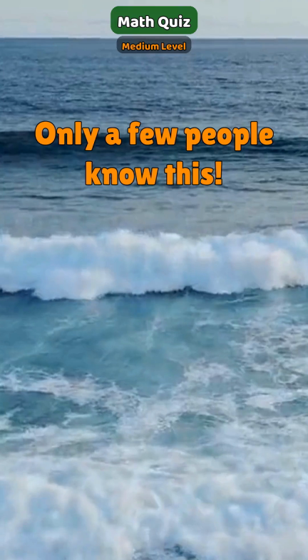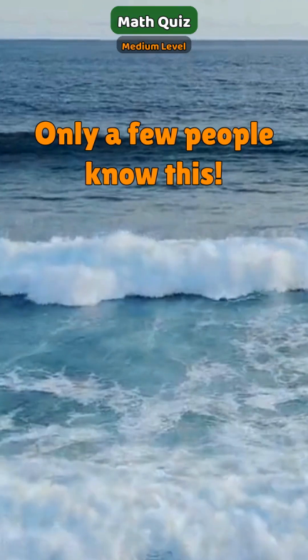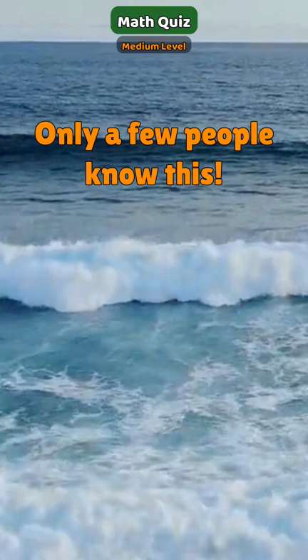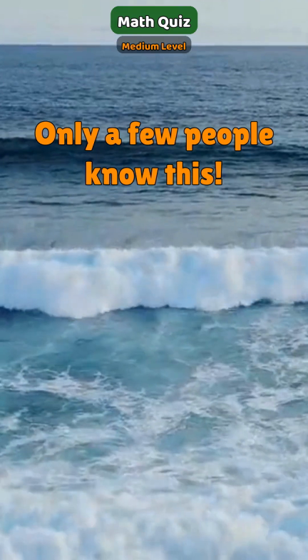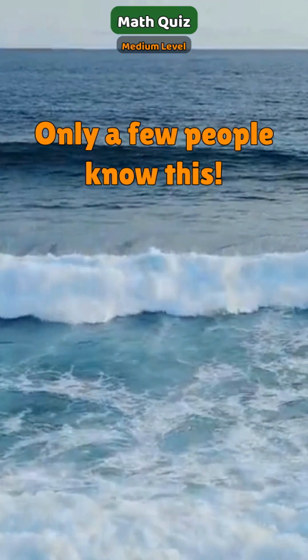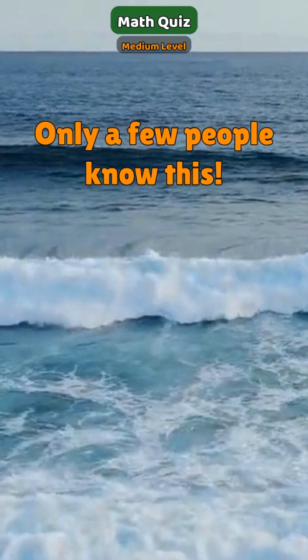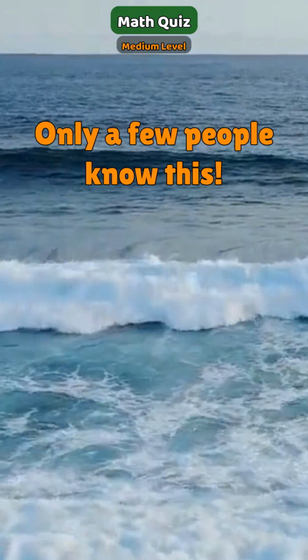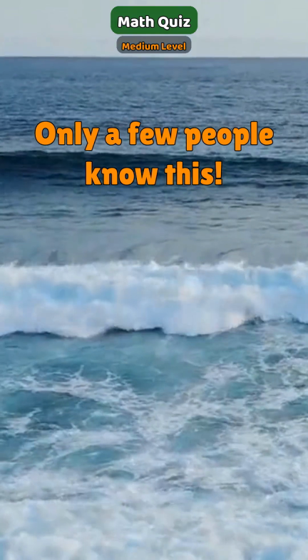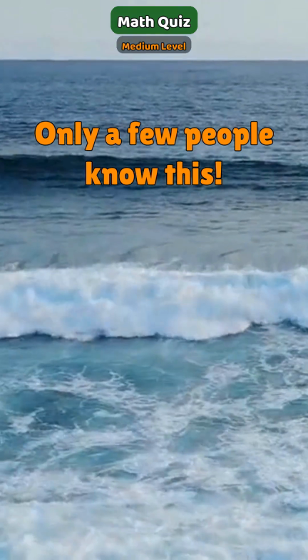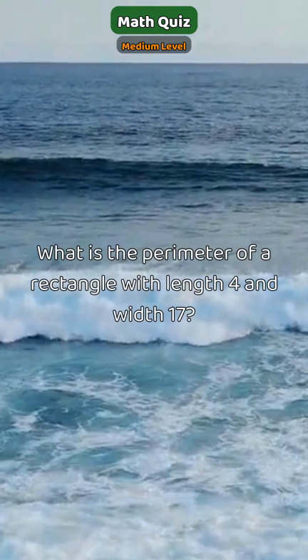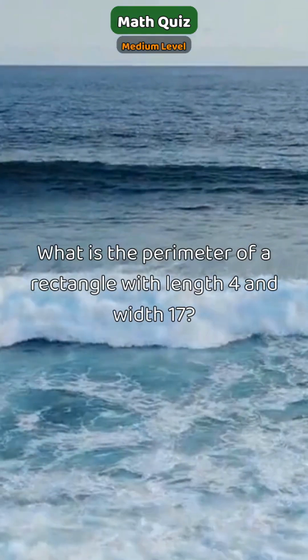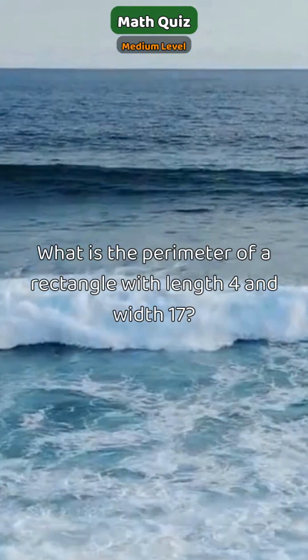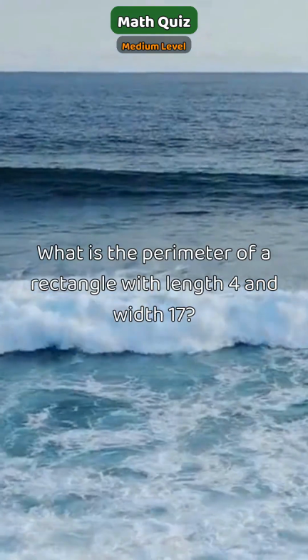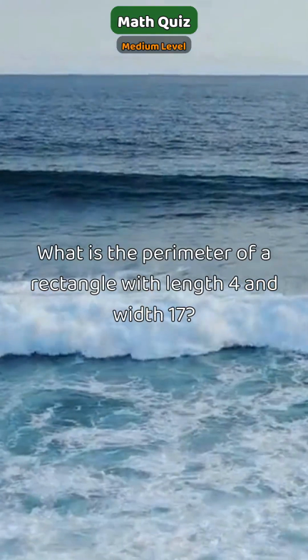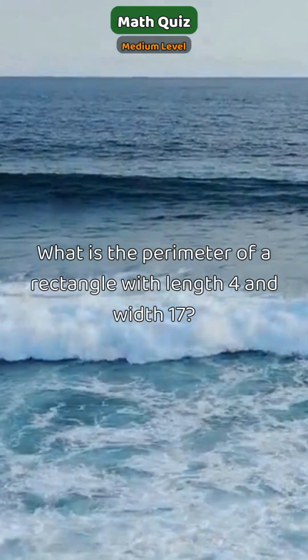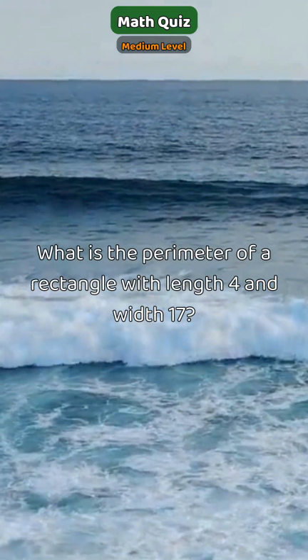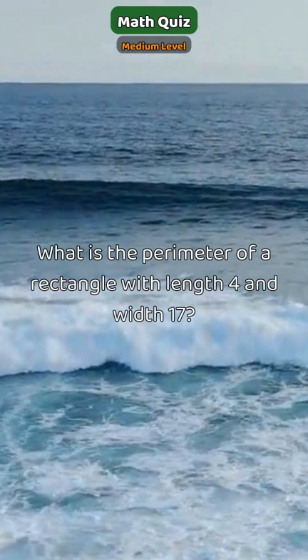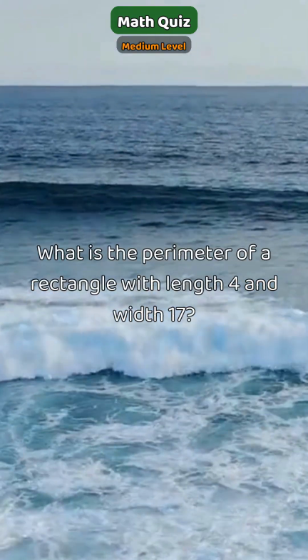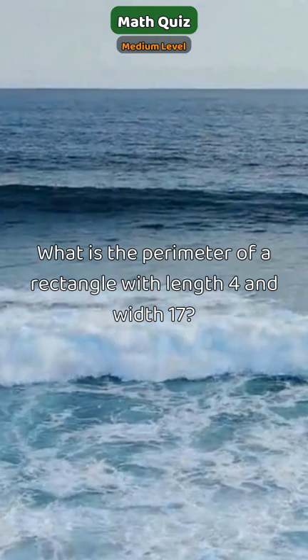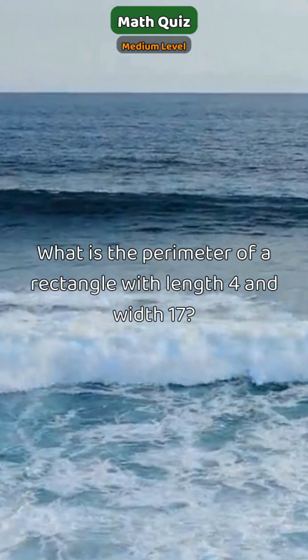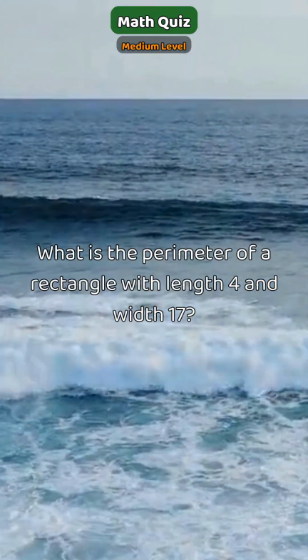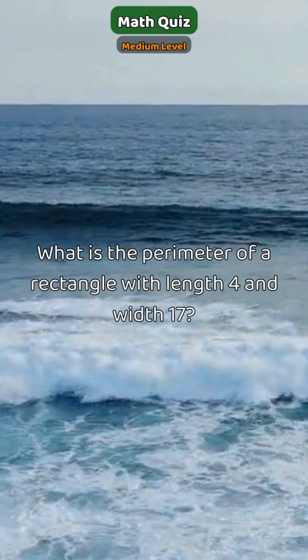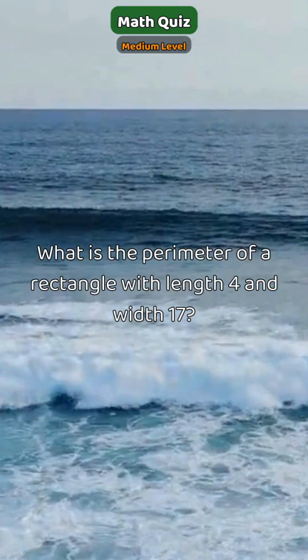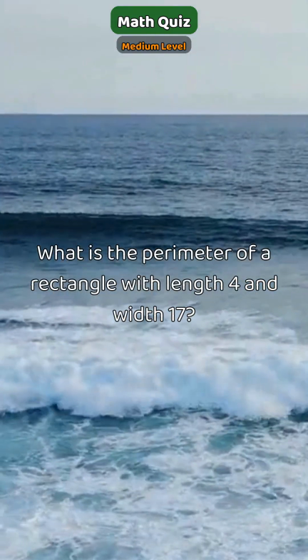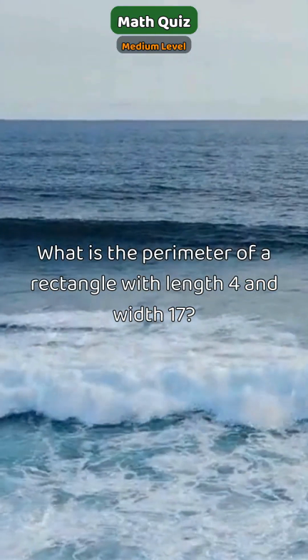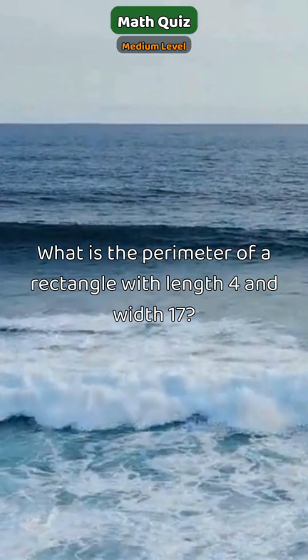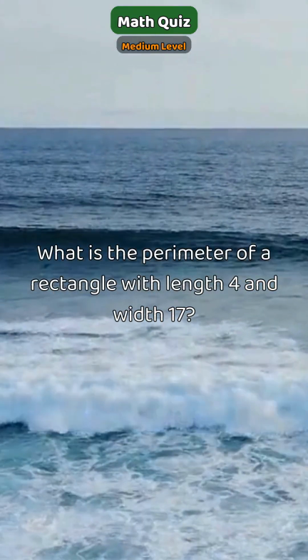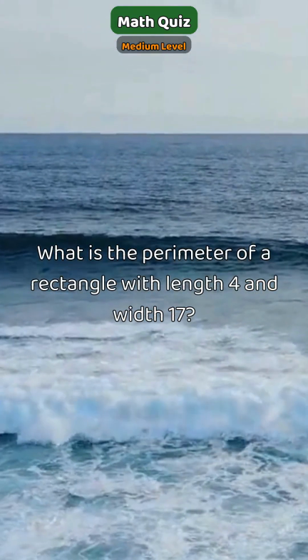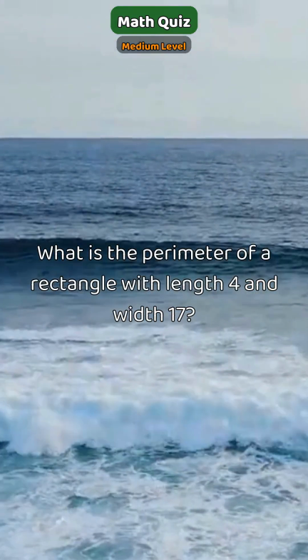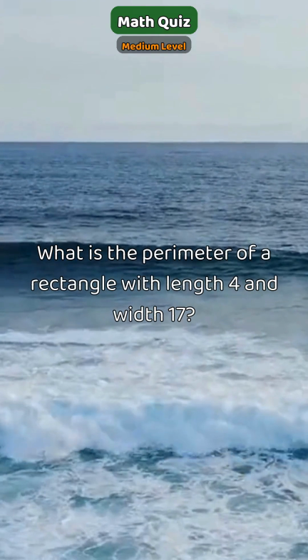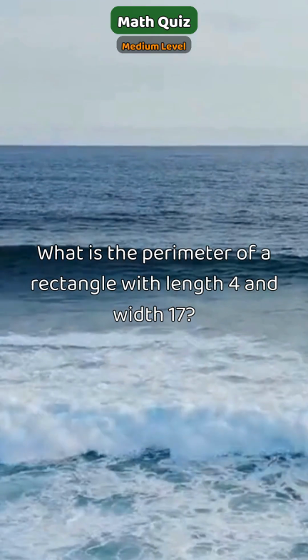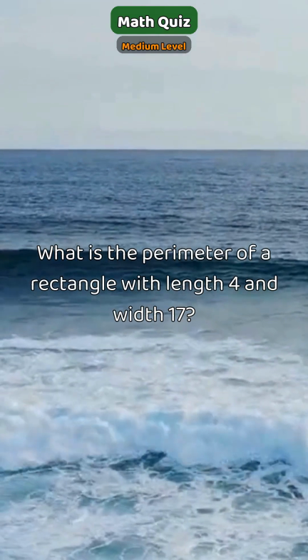Only a few people know this. What is the perimeter of a rectangle with length 4 and width 17?